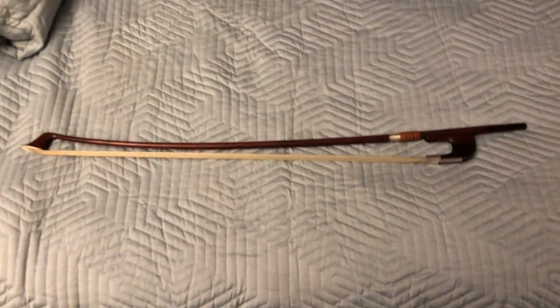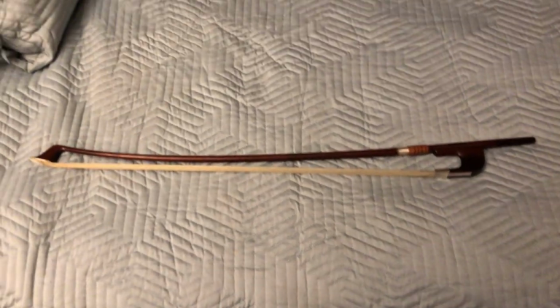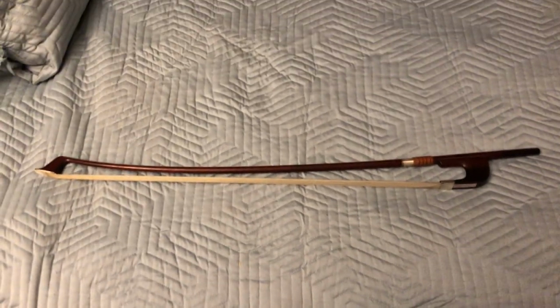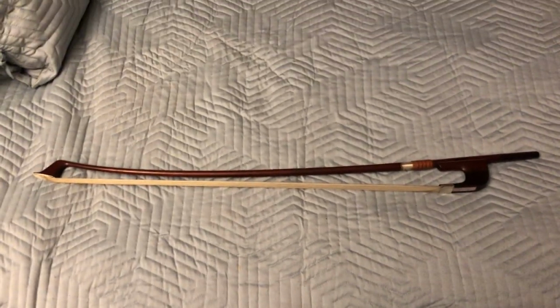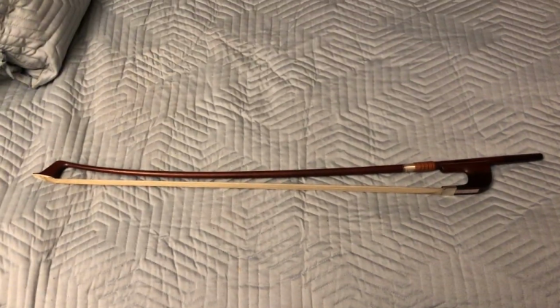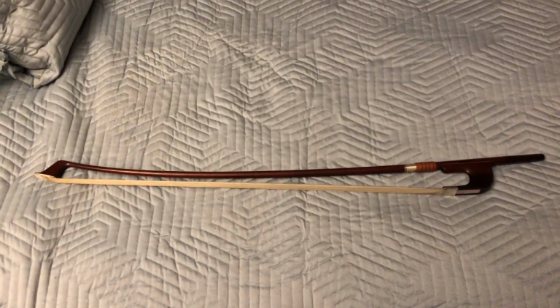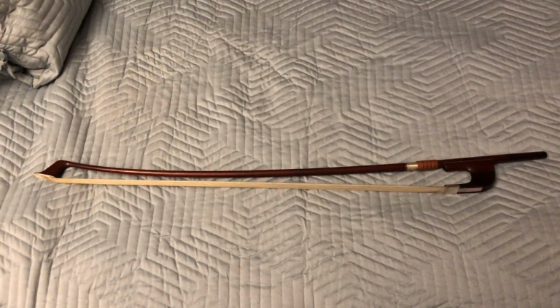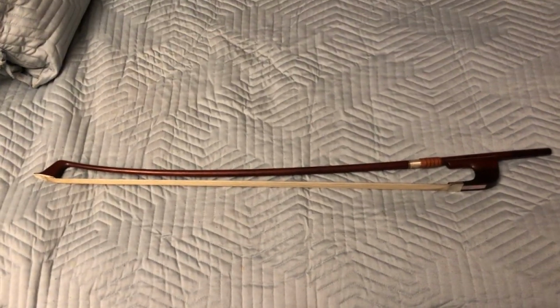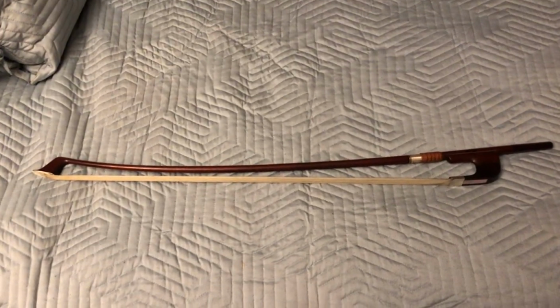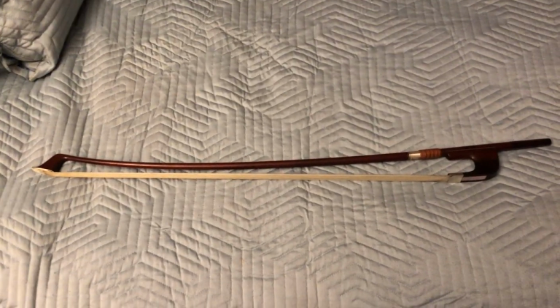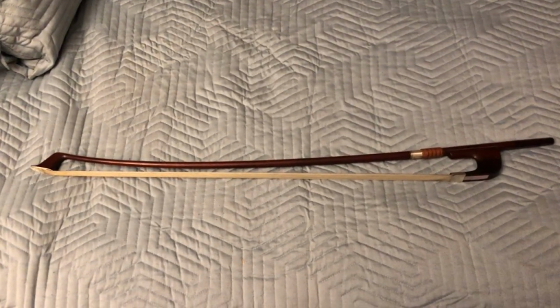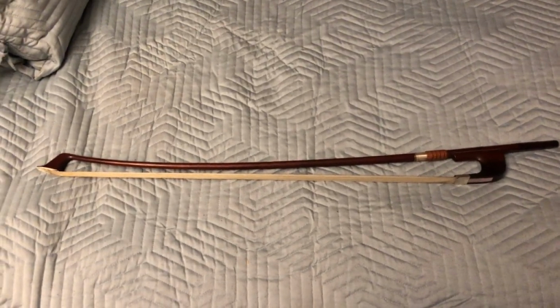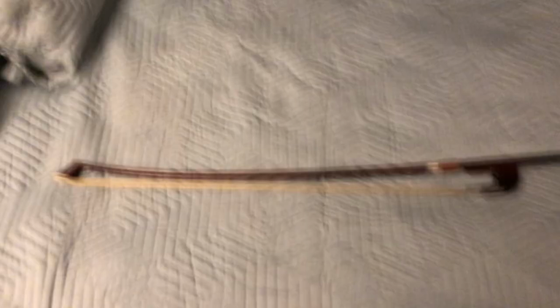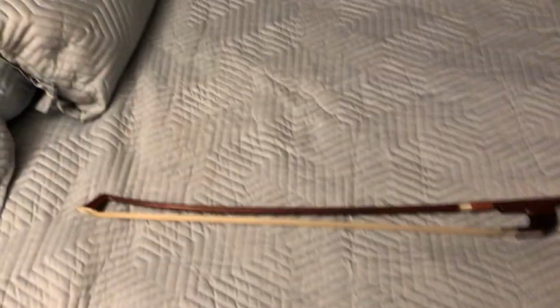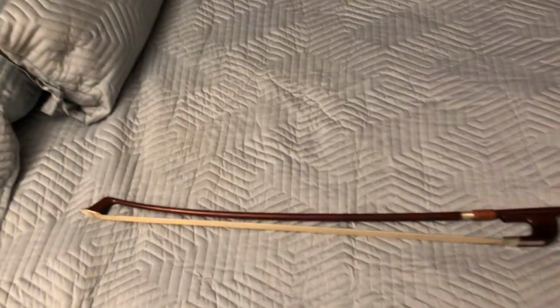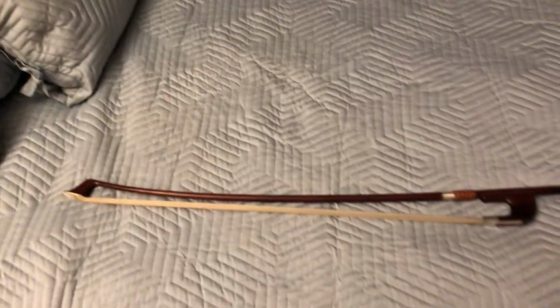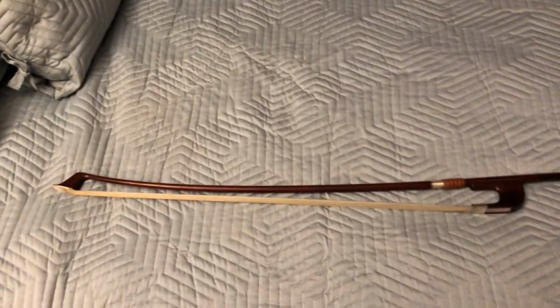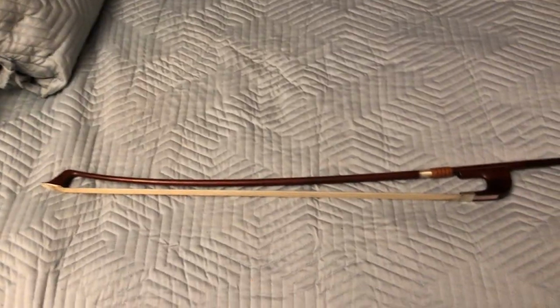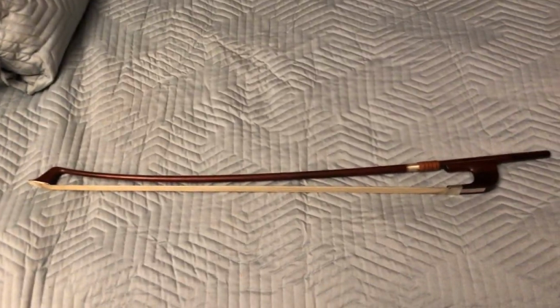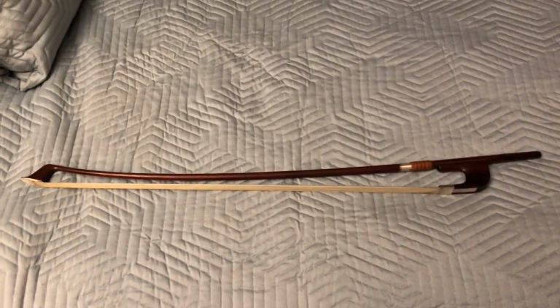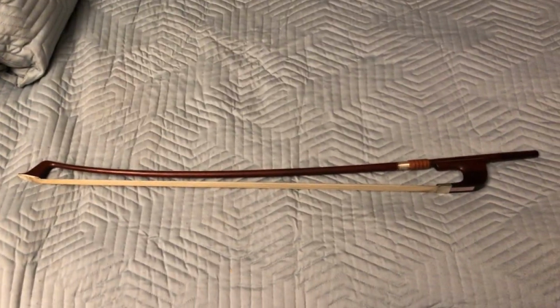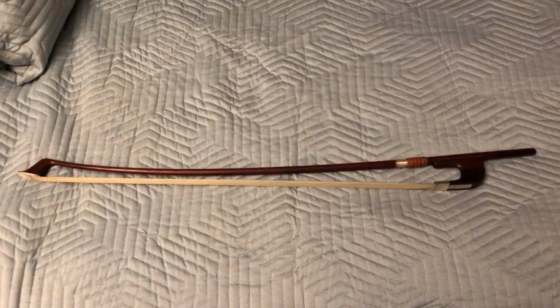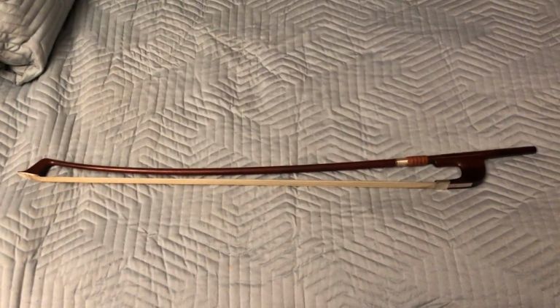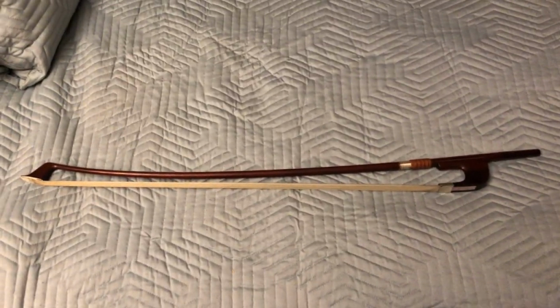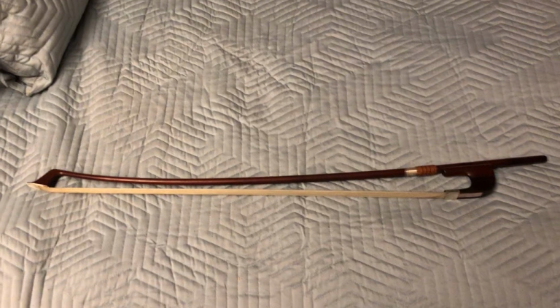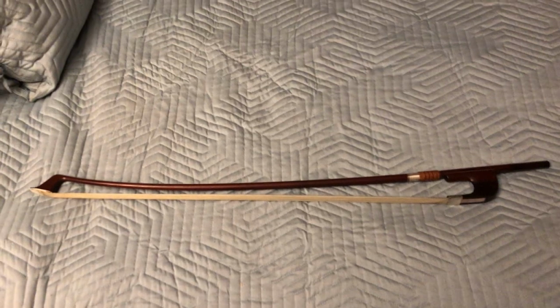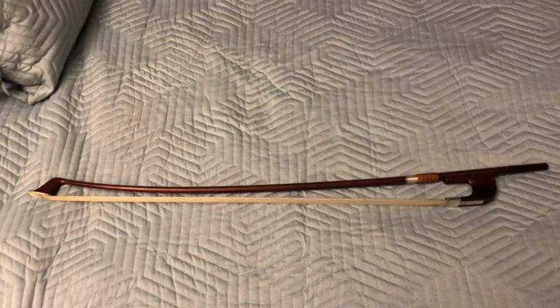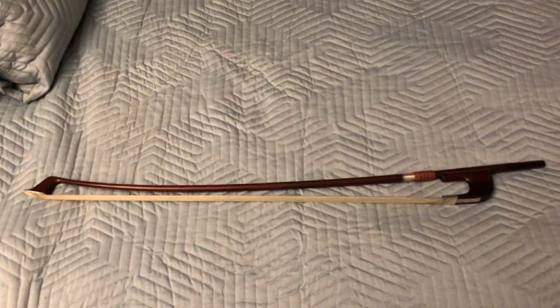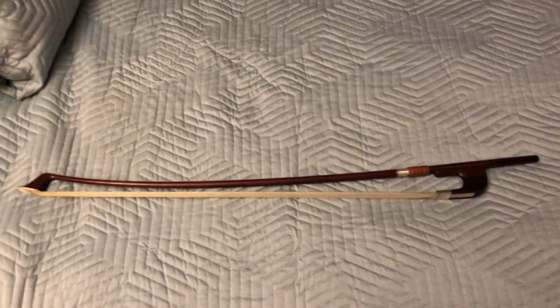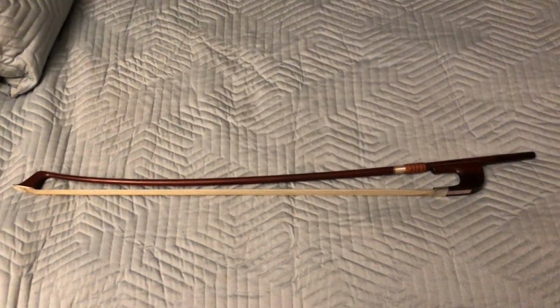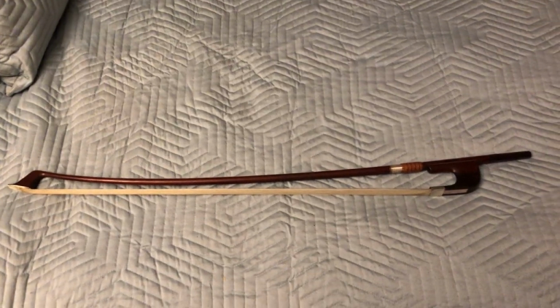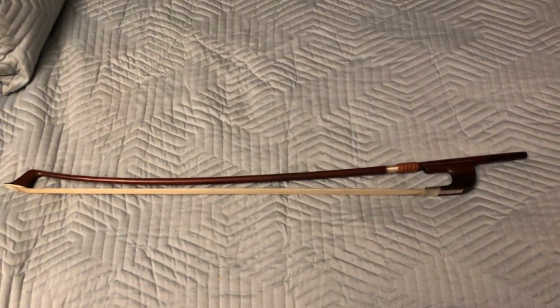Hello kids! Today I'm going to show you a little intro about how to use a German bow.